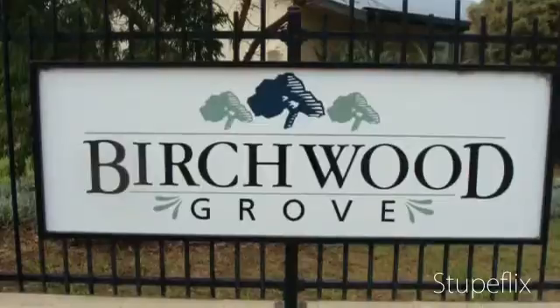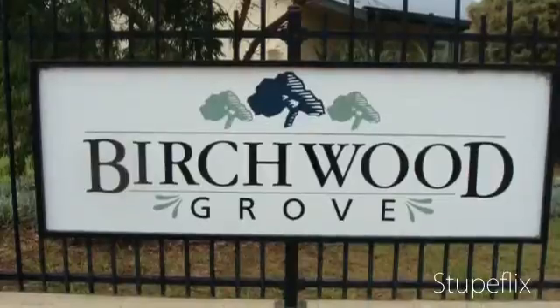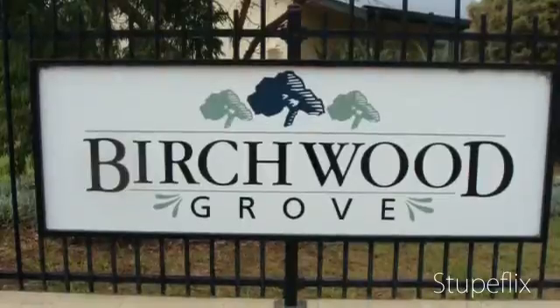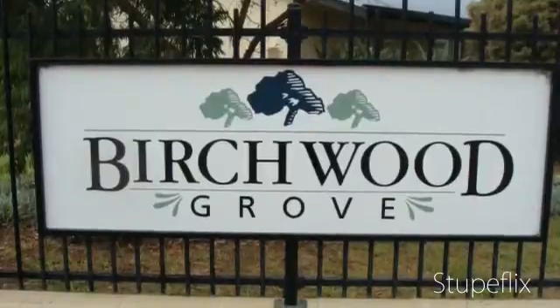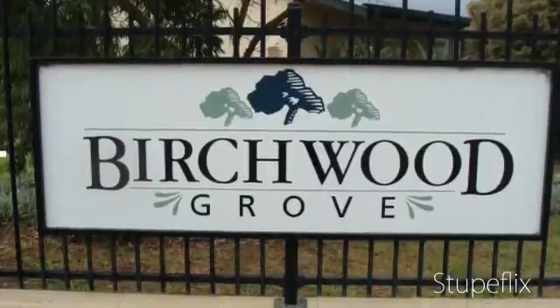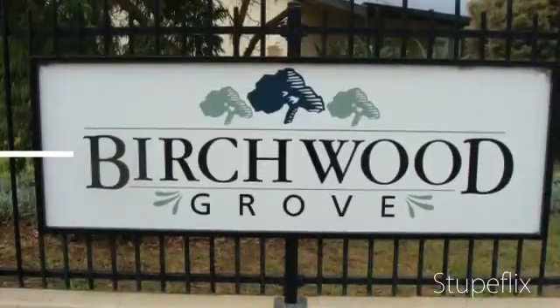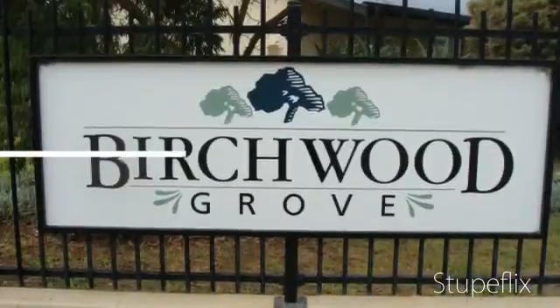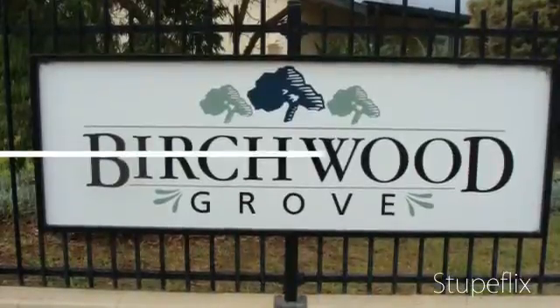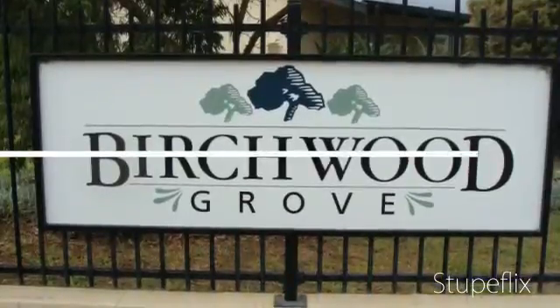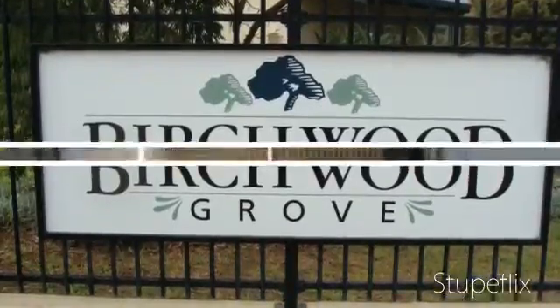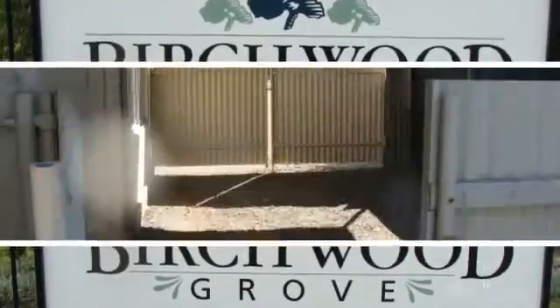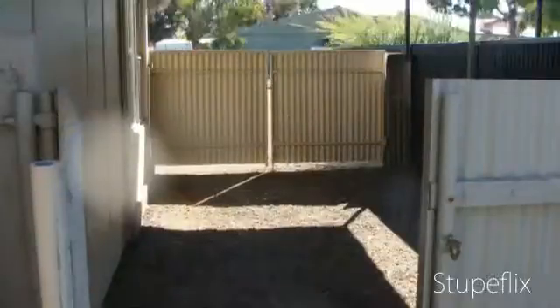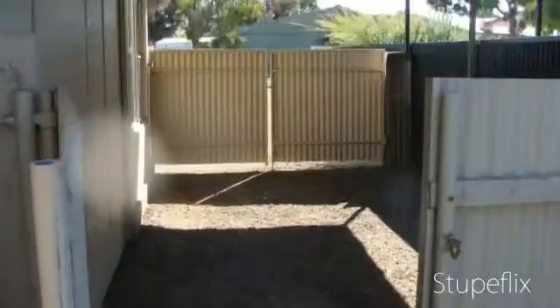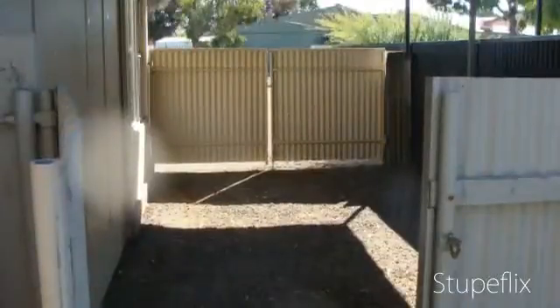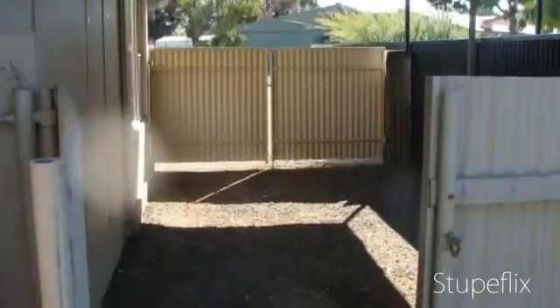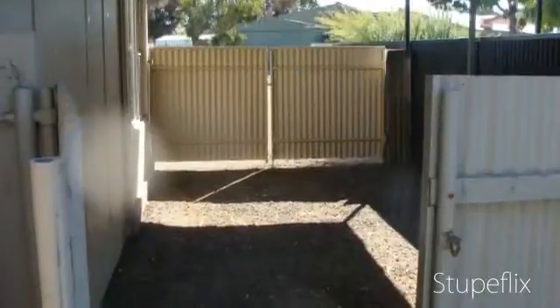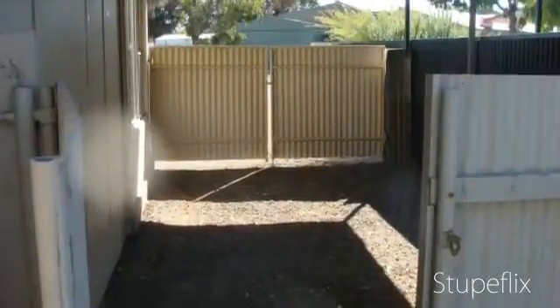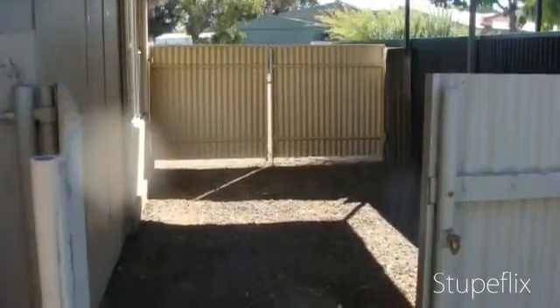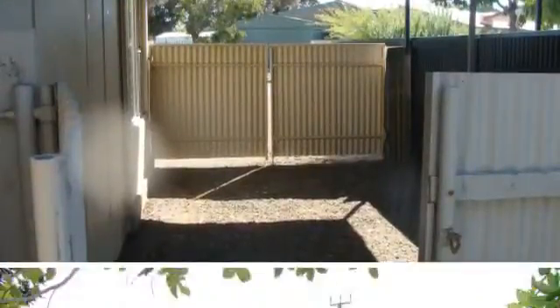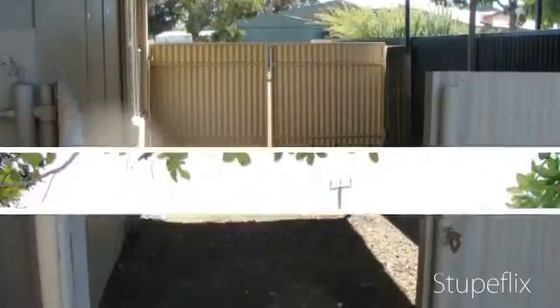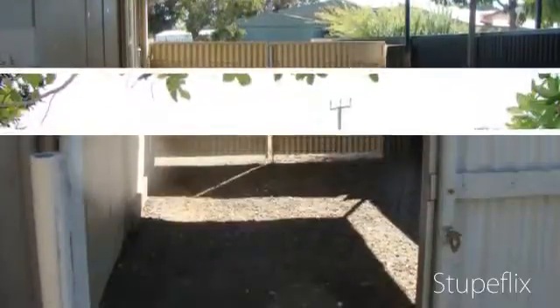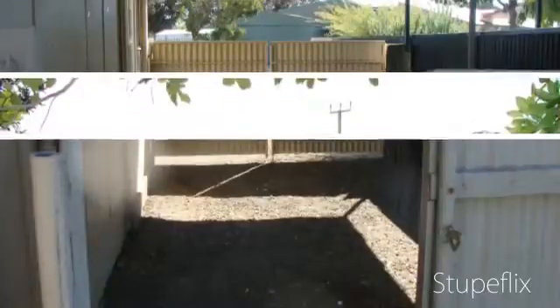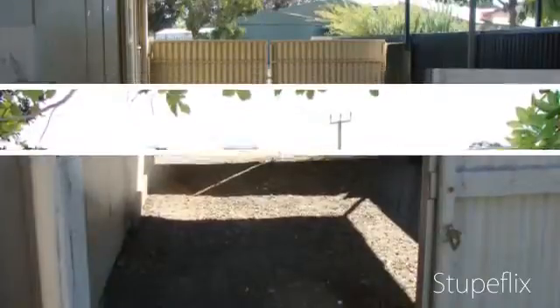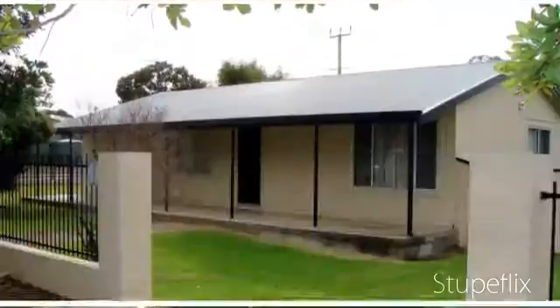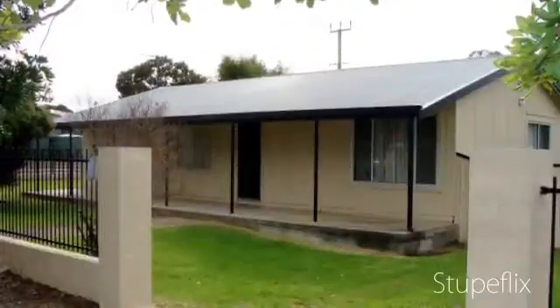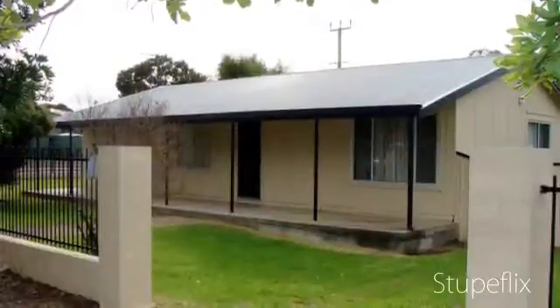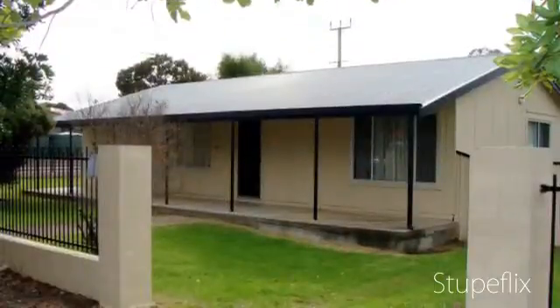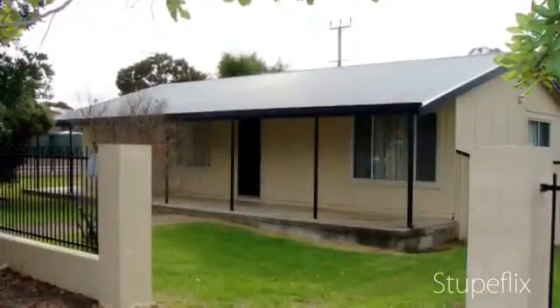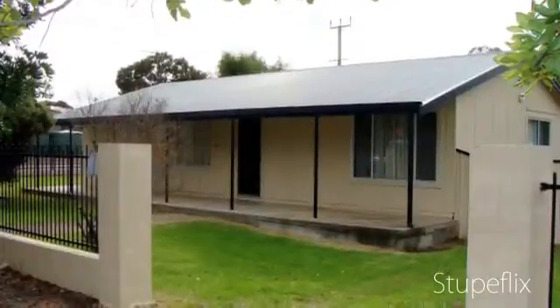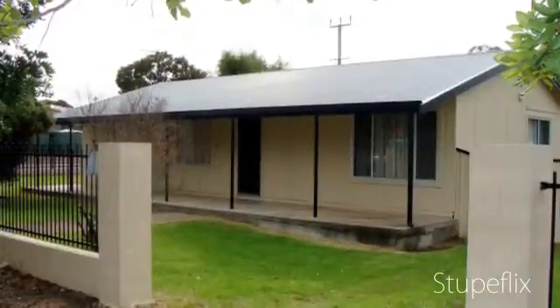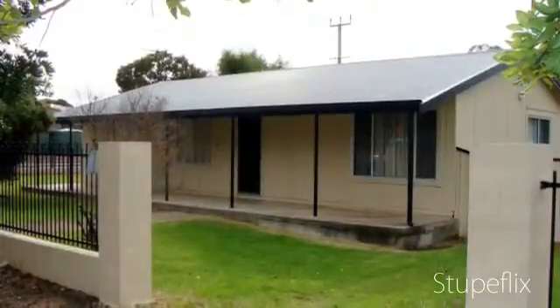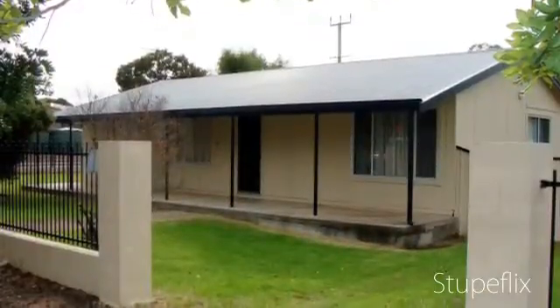Ideal for a first home buyer or investor to rent out. Fantastic value at this price — $144,500.